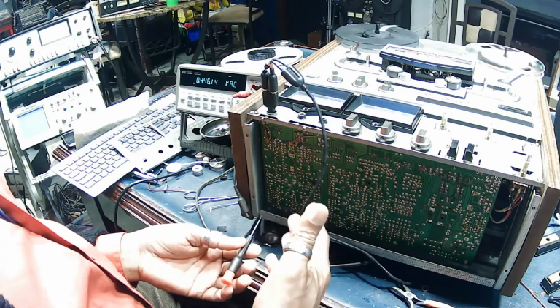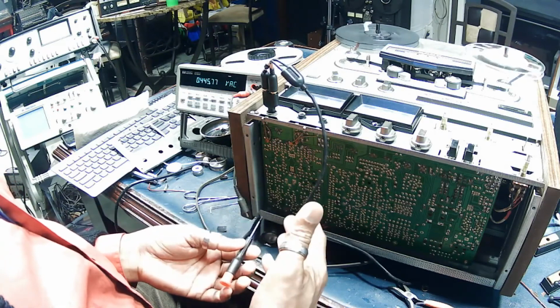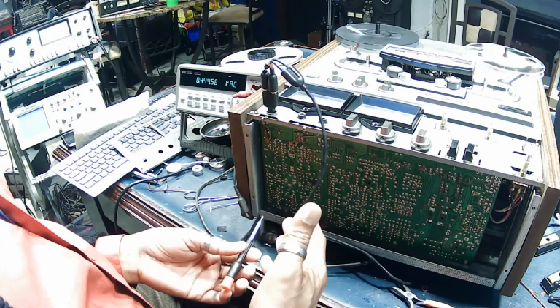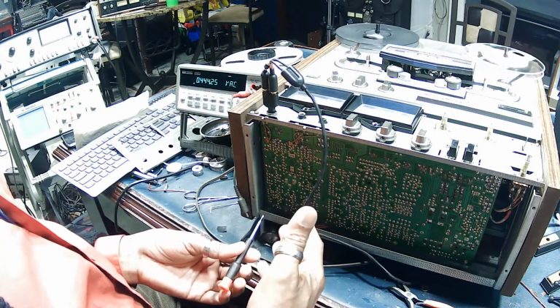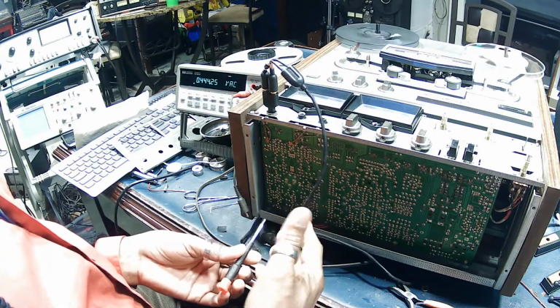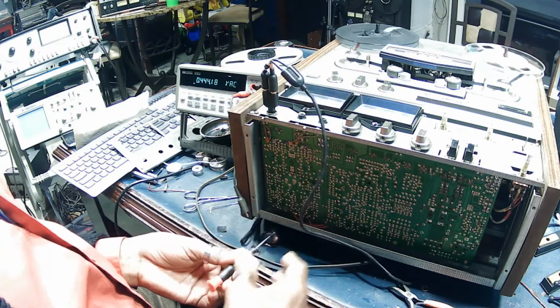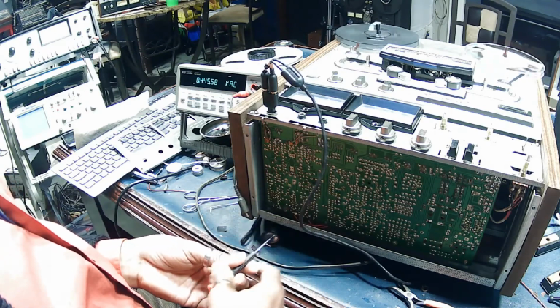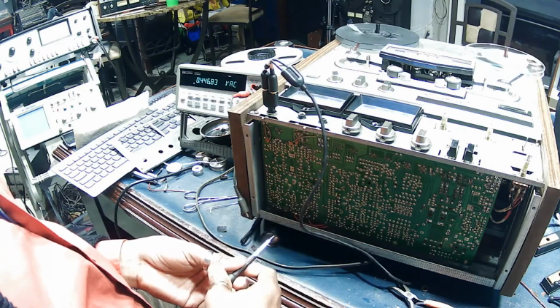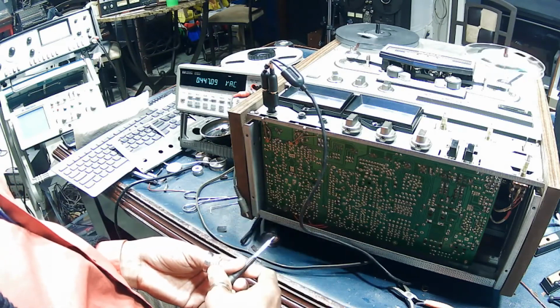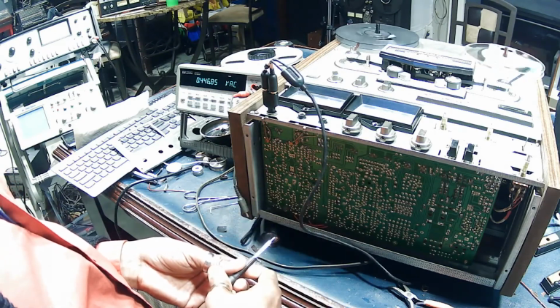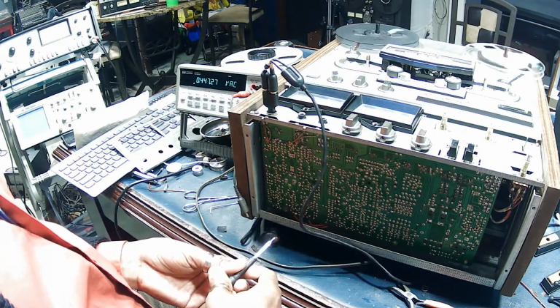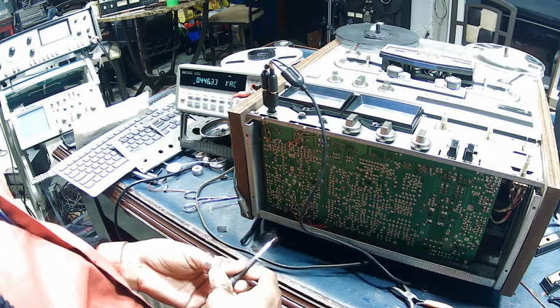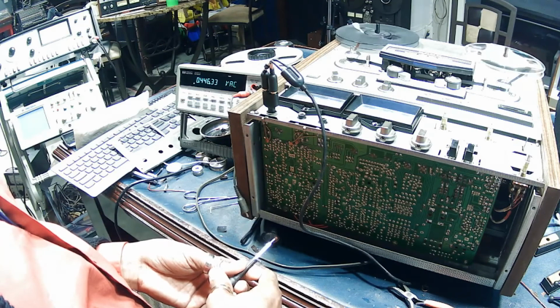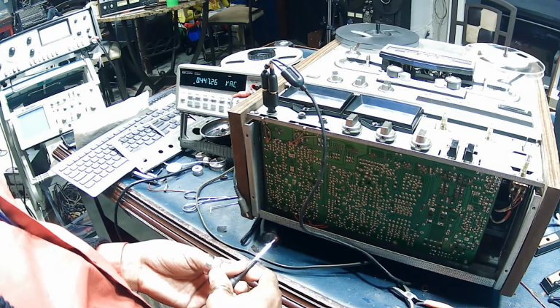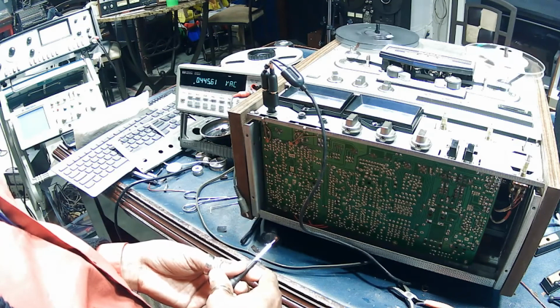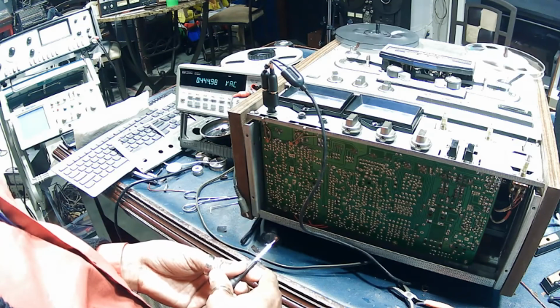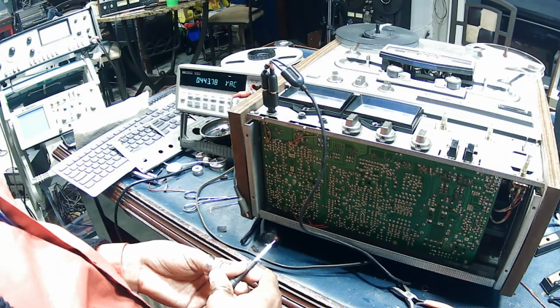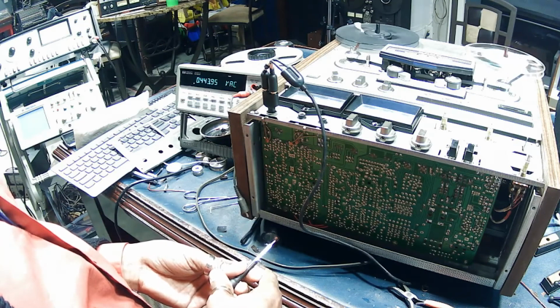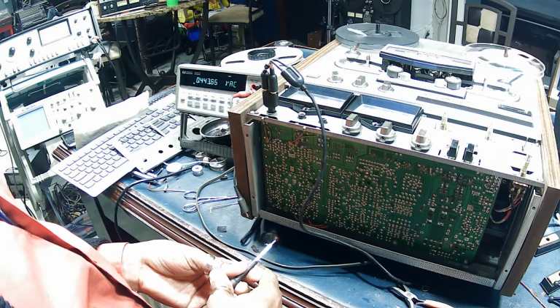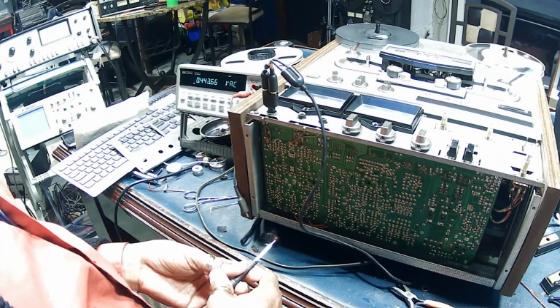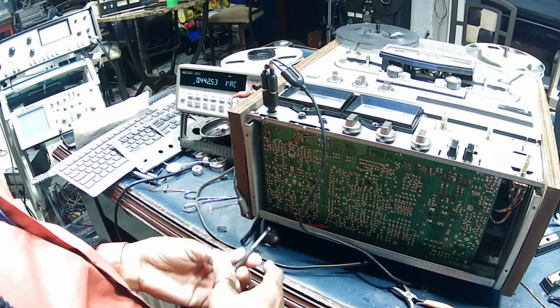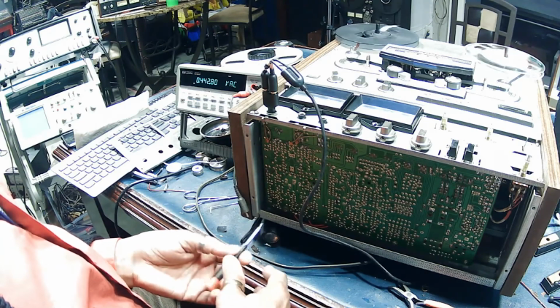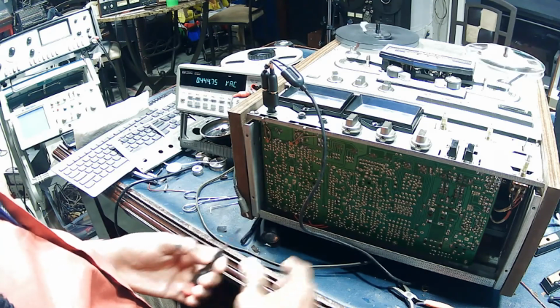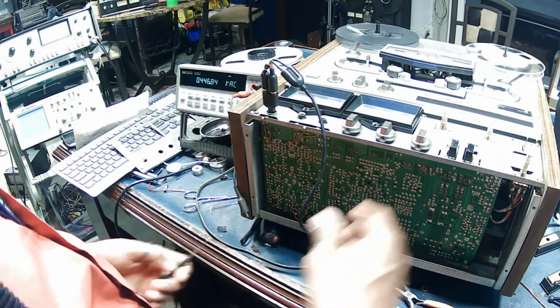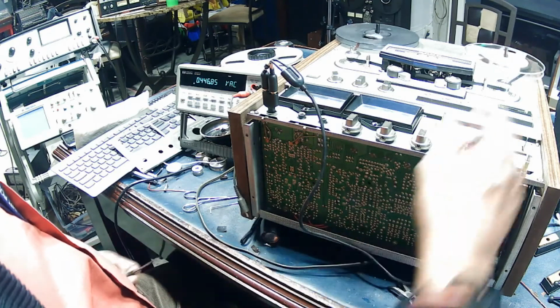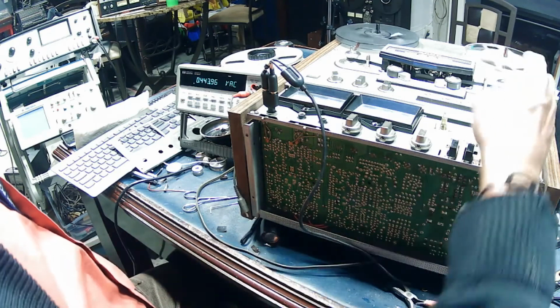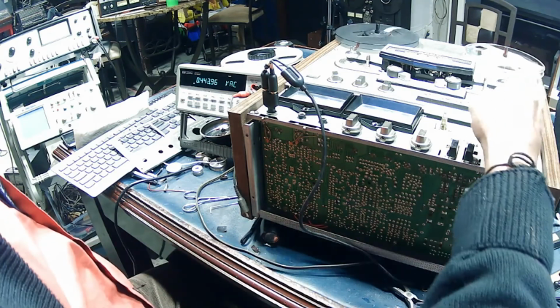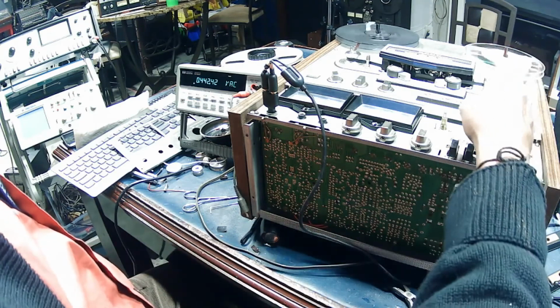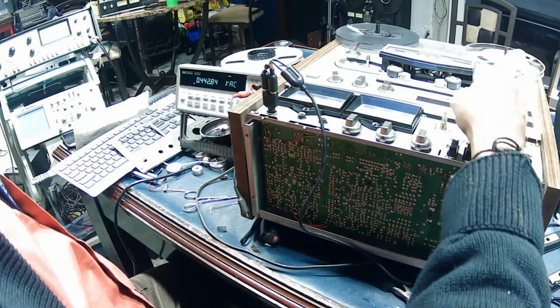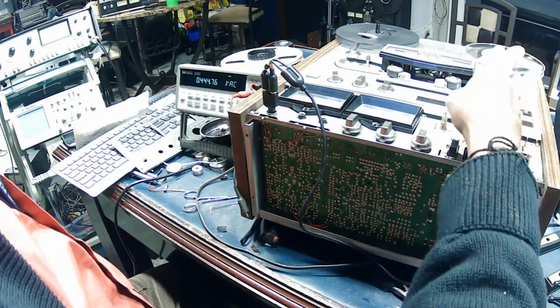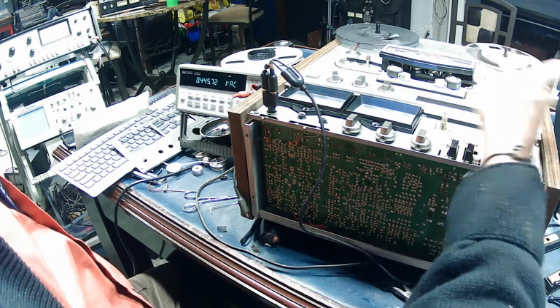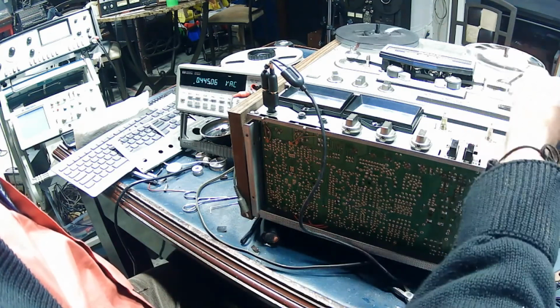Okay, it's right where it needs to be. .44 volts — that's what we're looking for.